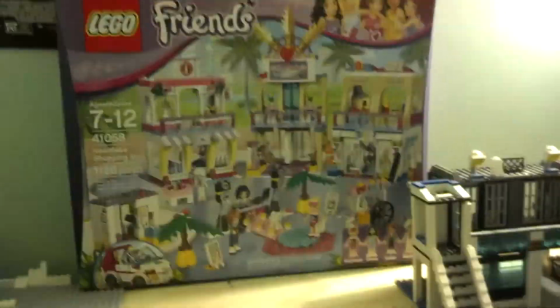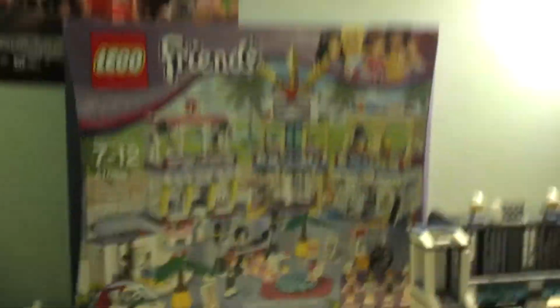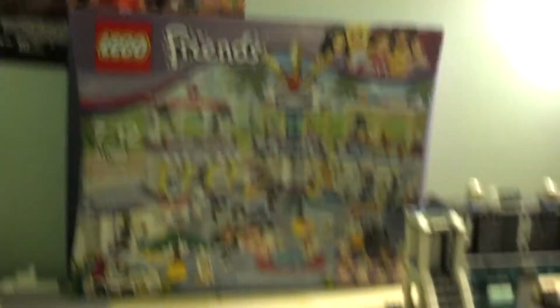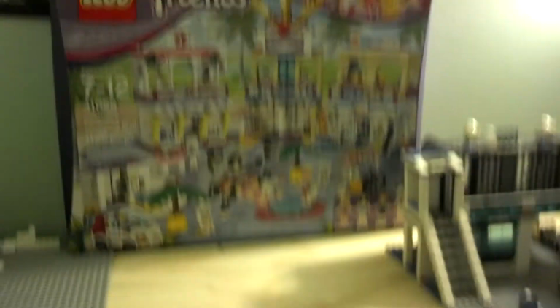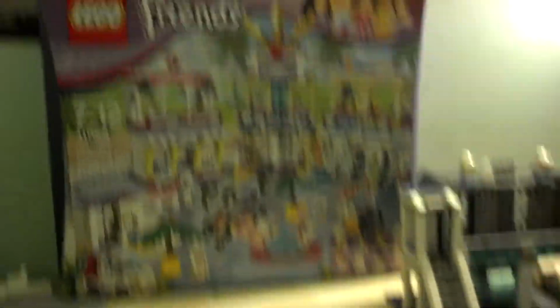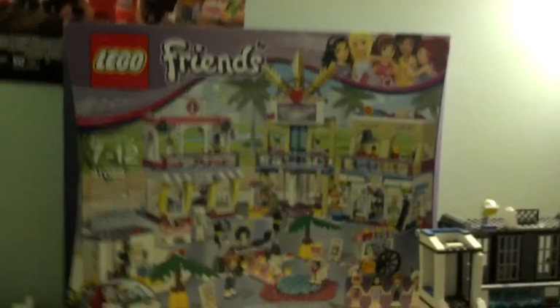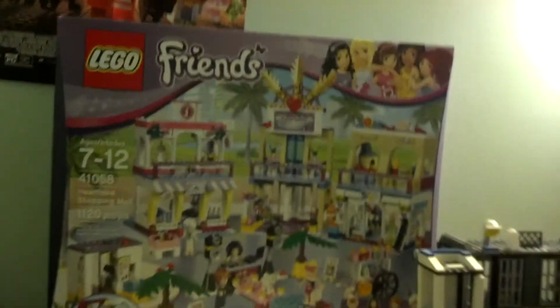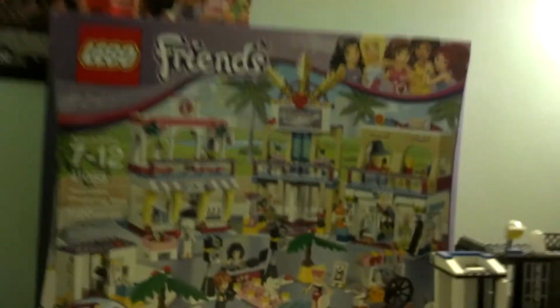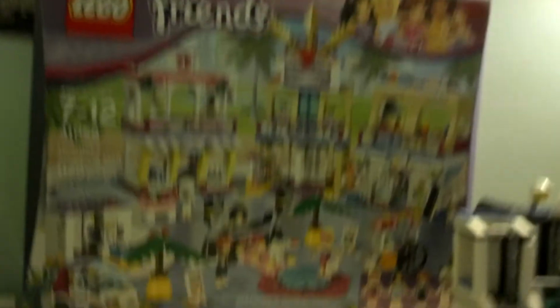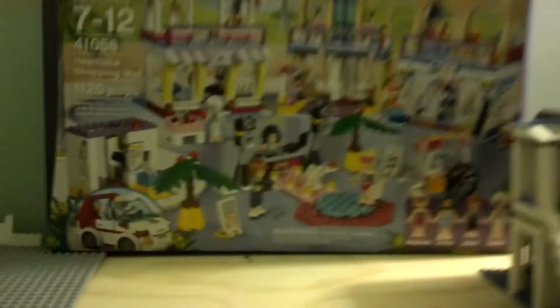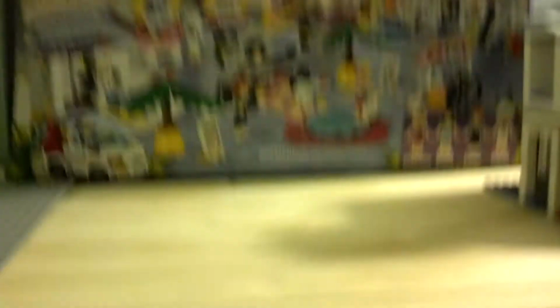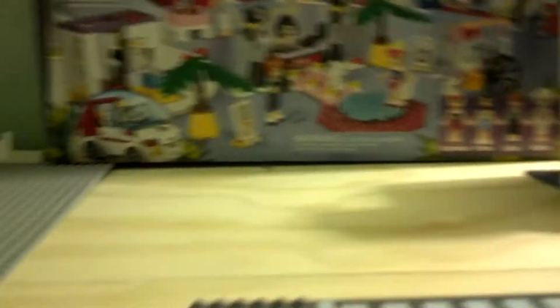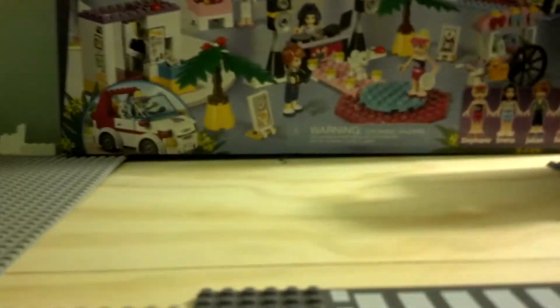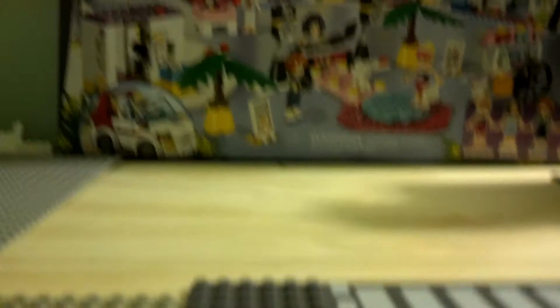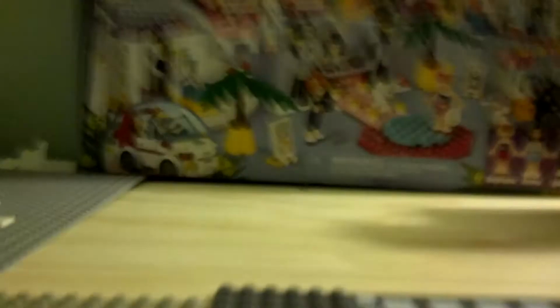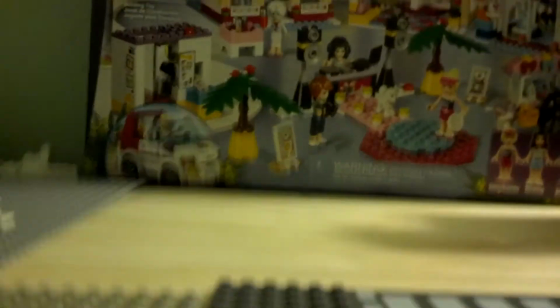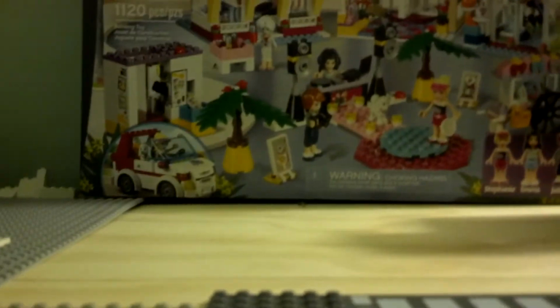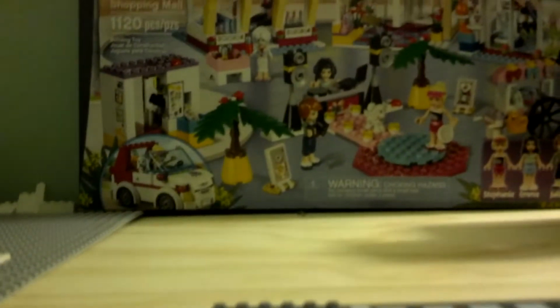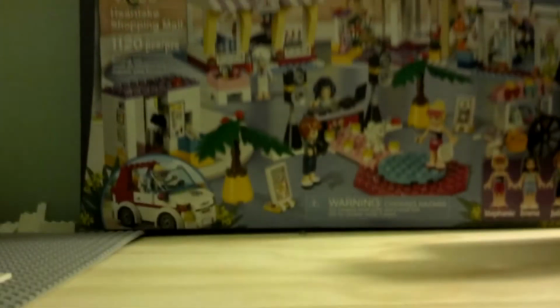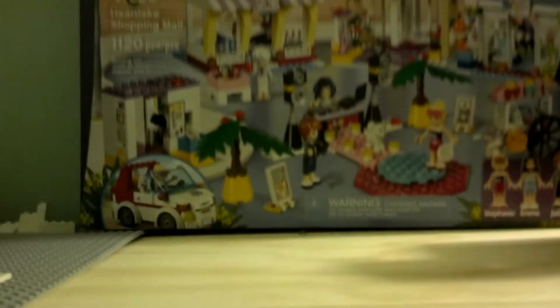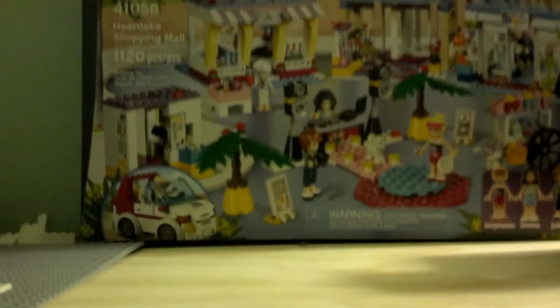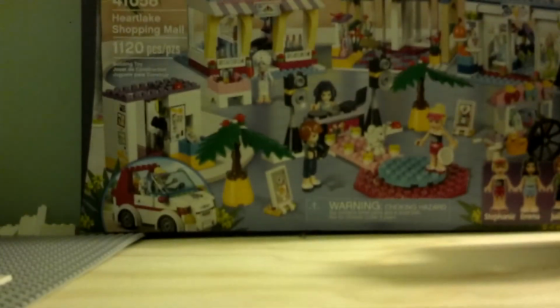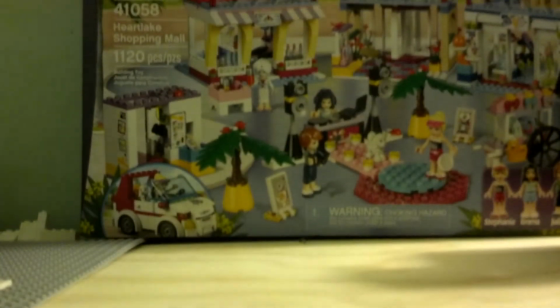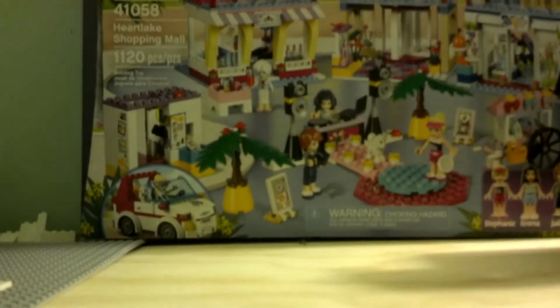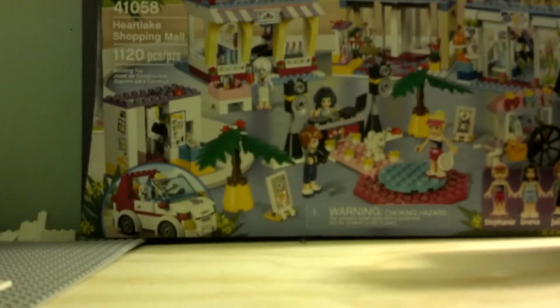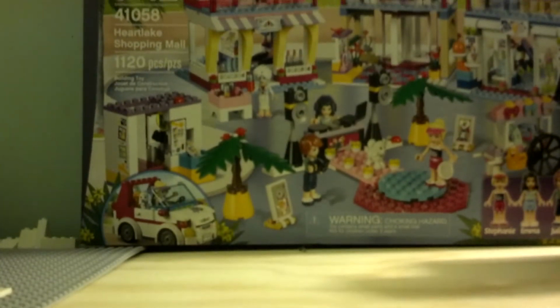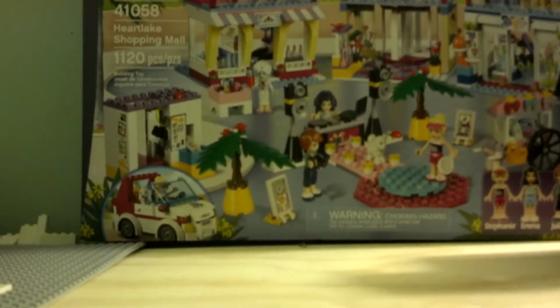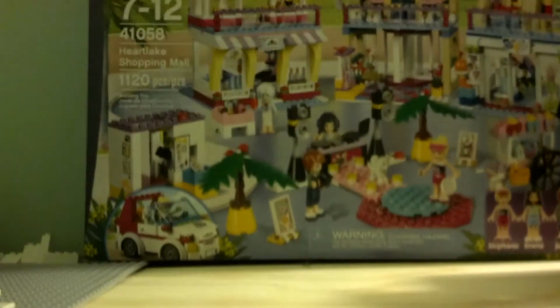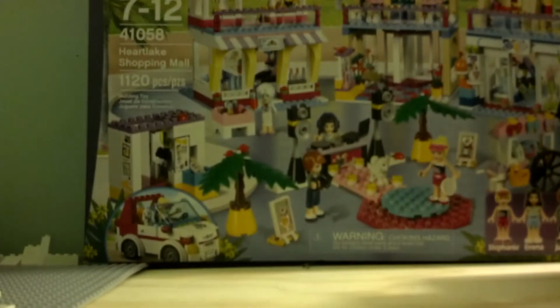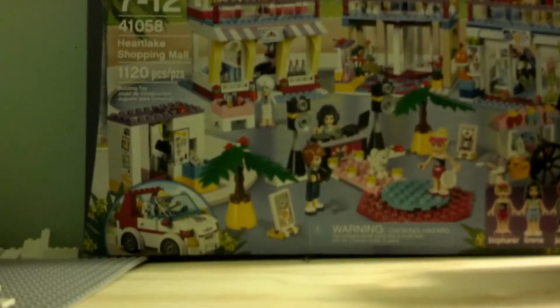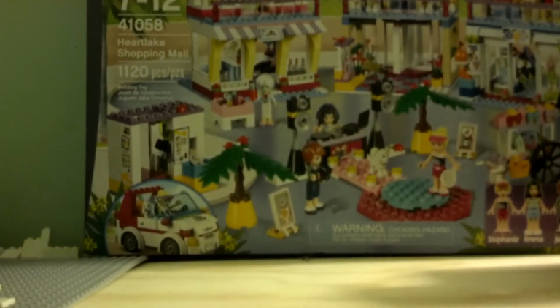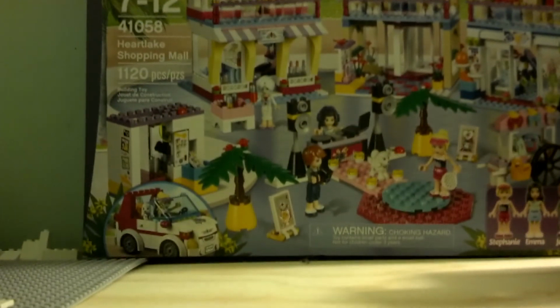Quick little brick haul, Lego haul. Bye-bye.